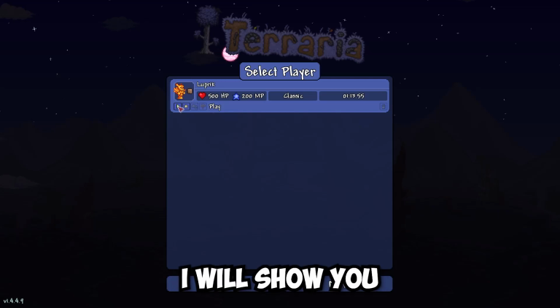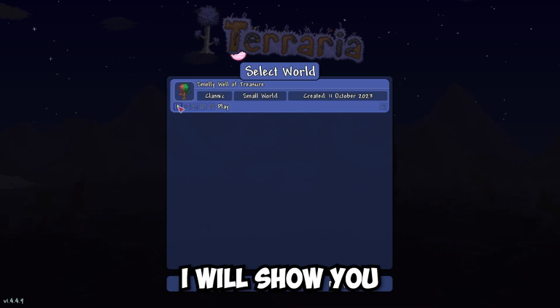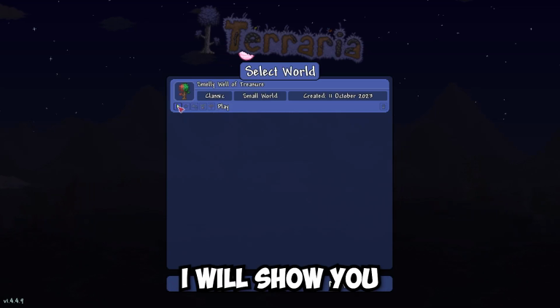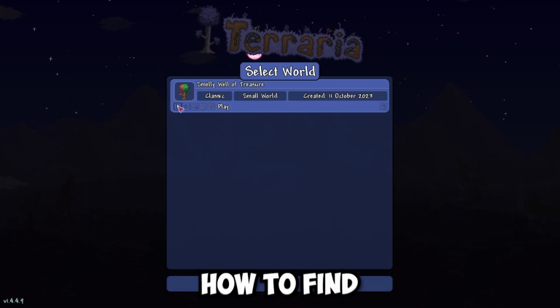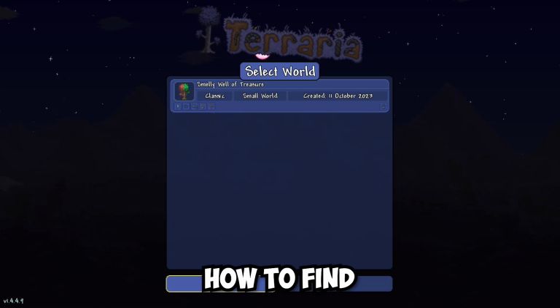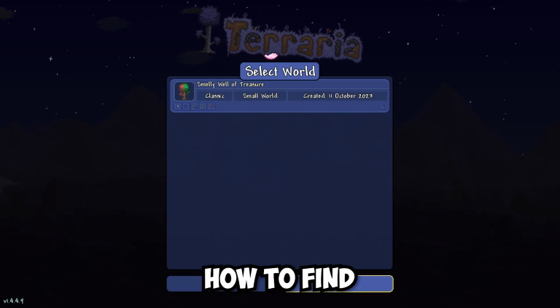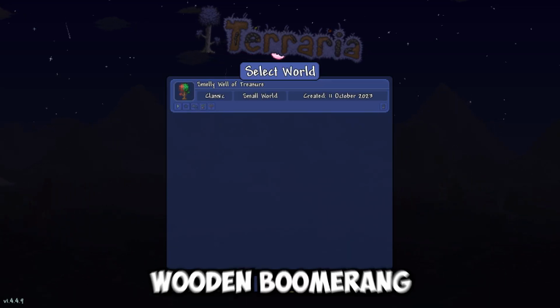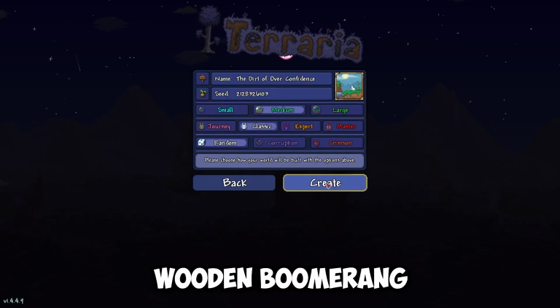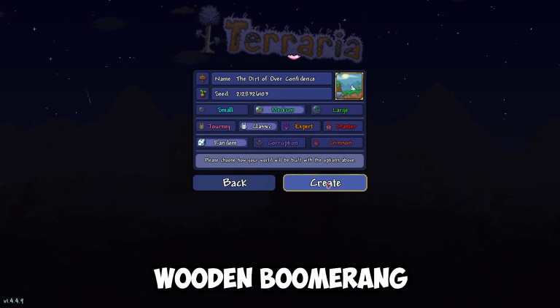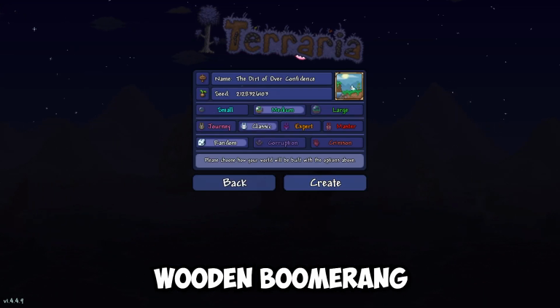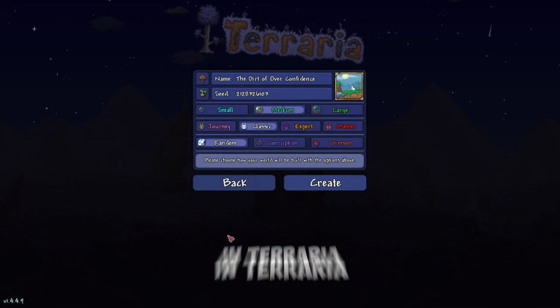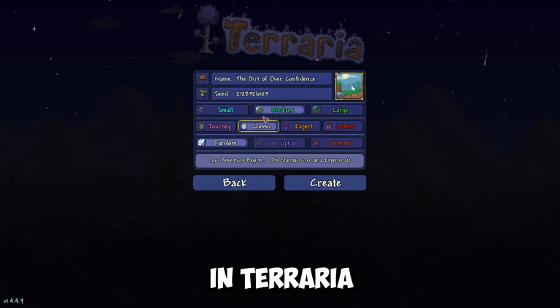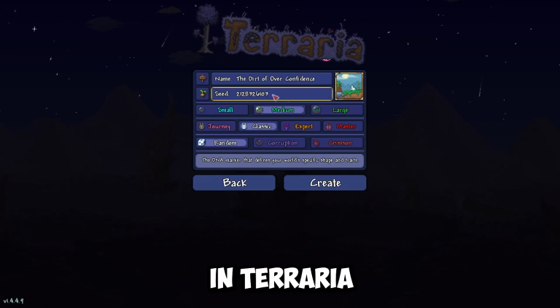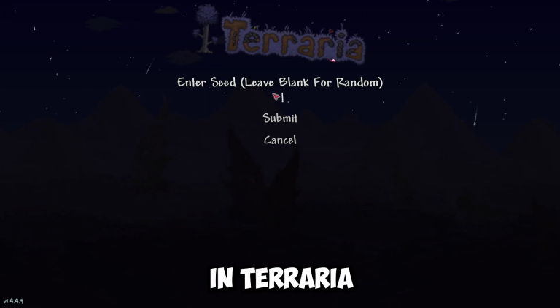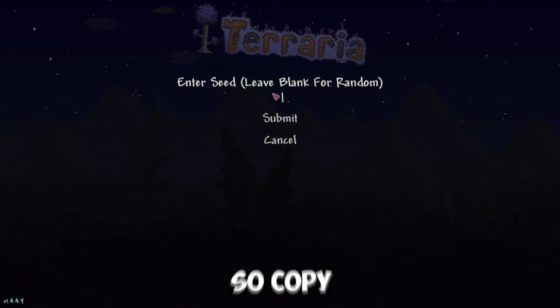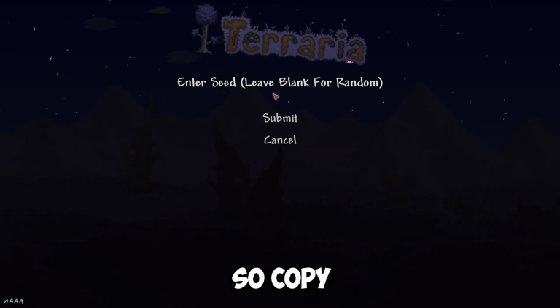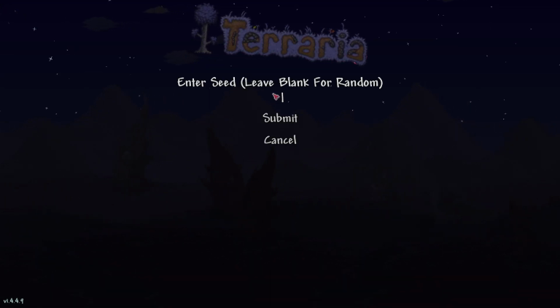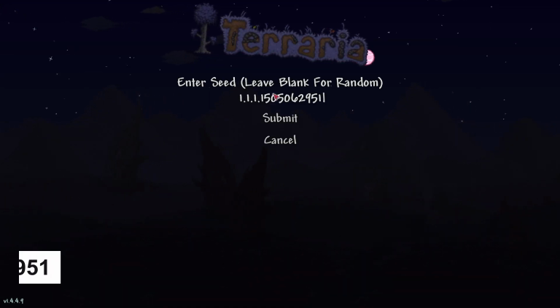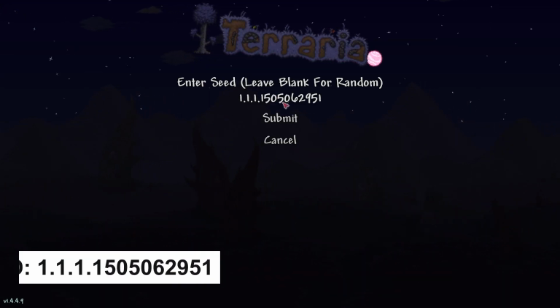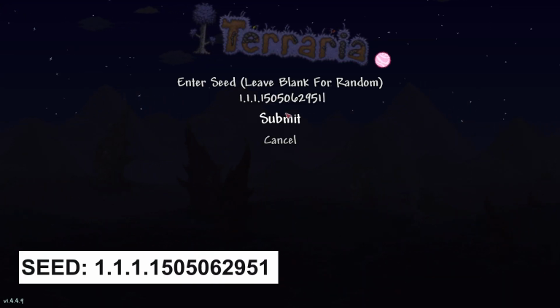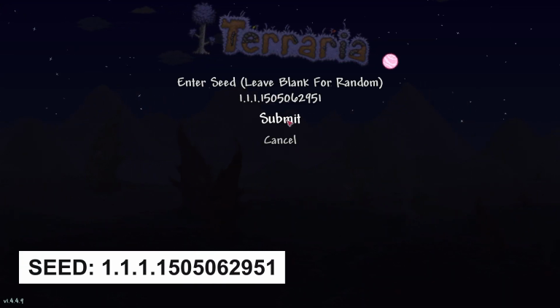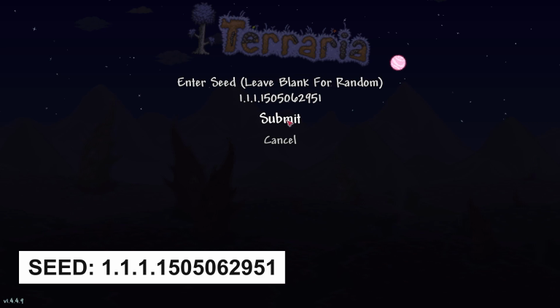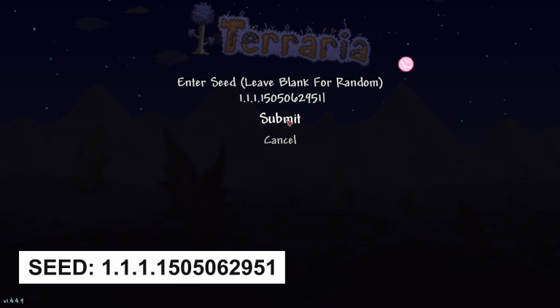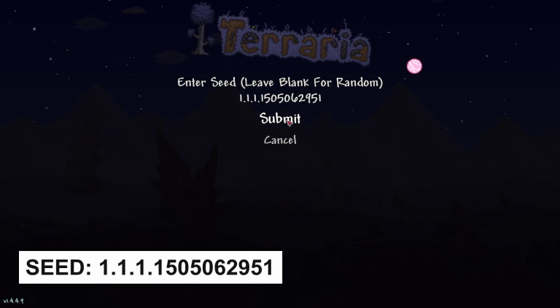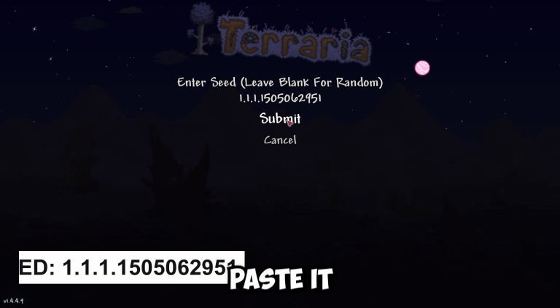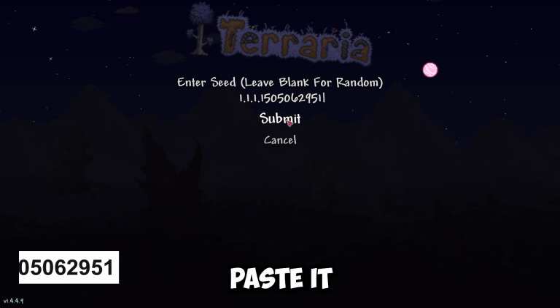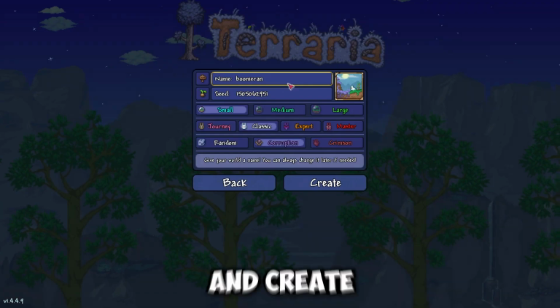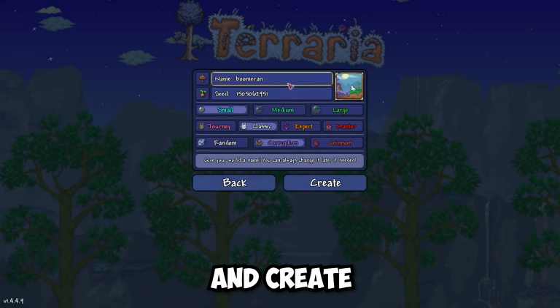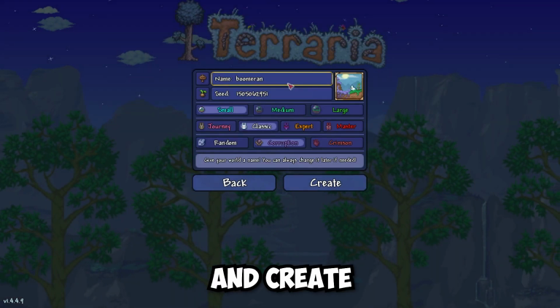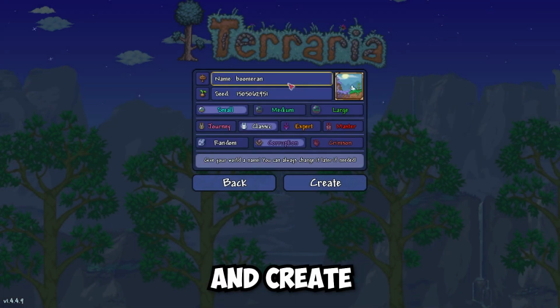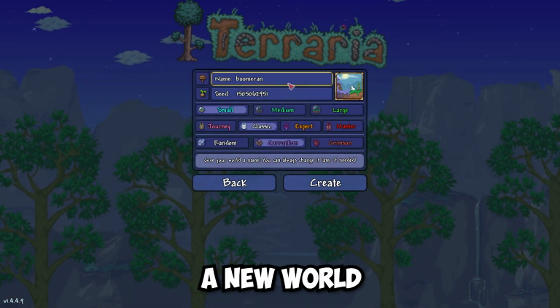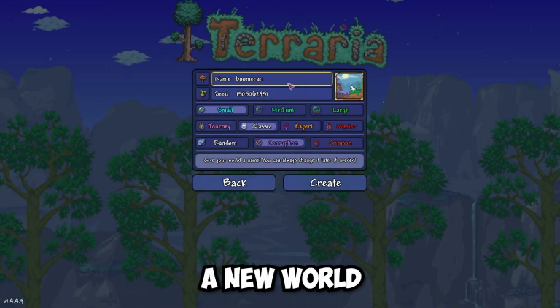I will show you how to find the wooden boomerang in Terraria. Copy this seed from the description below, paste it and create a new world.